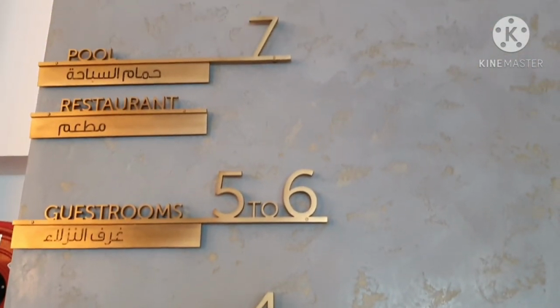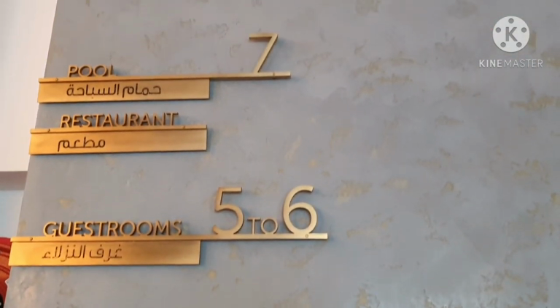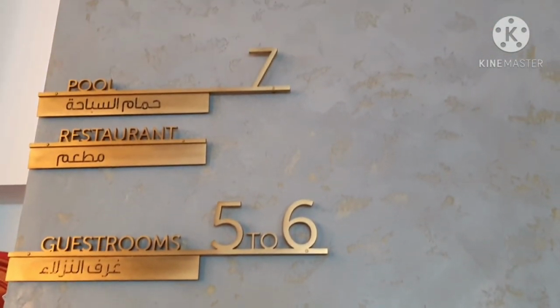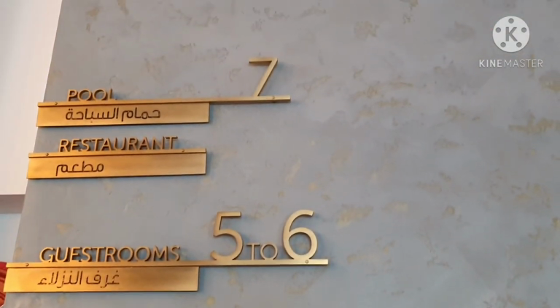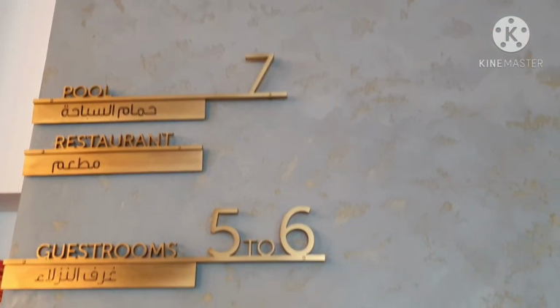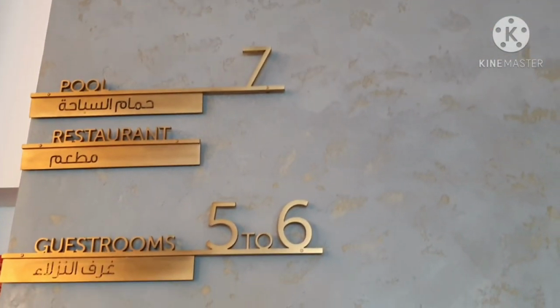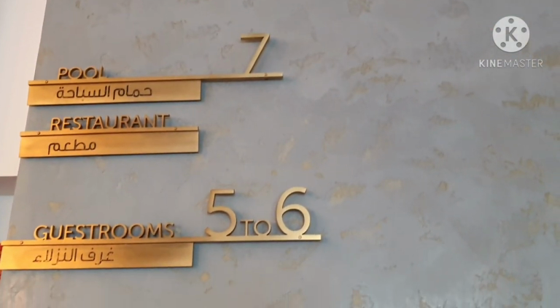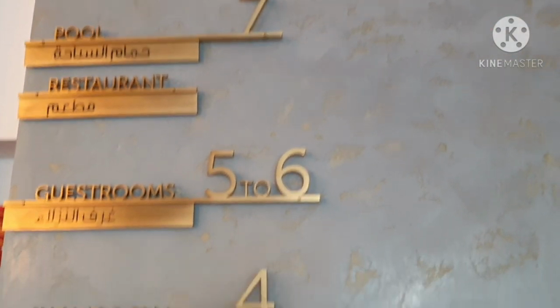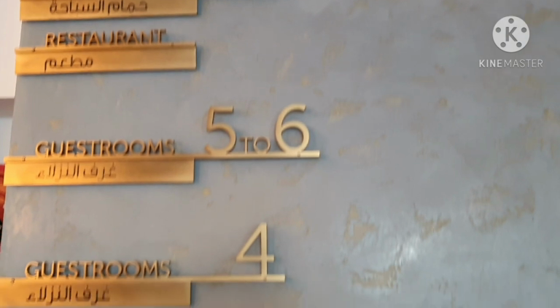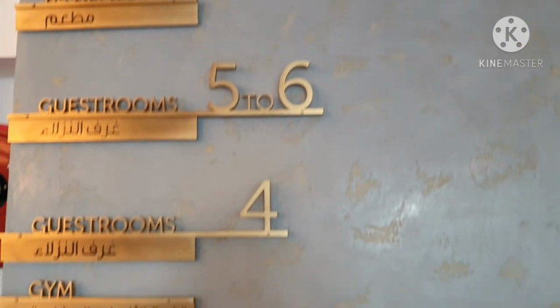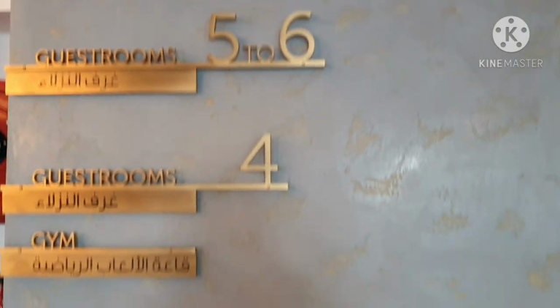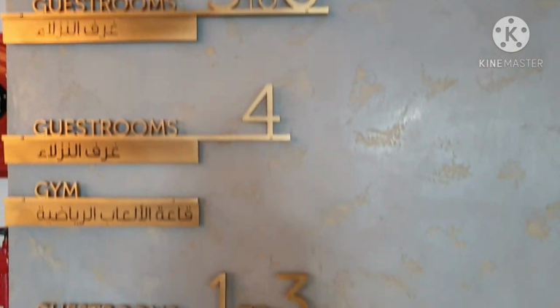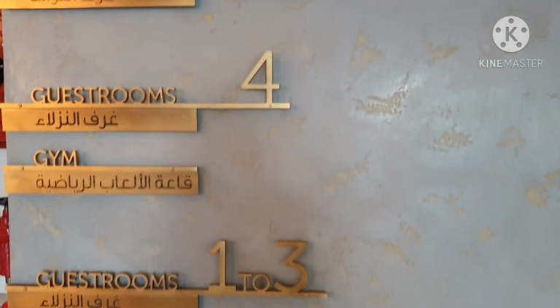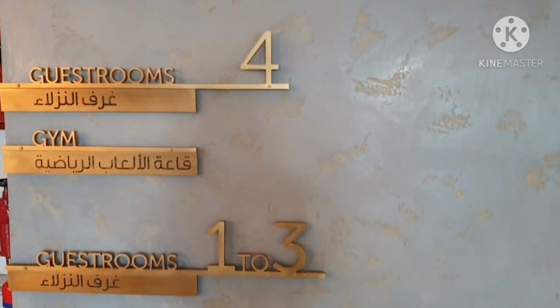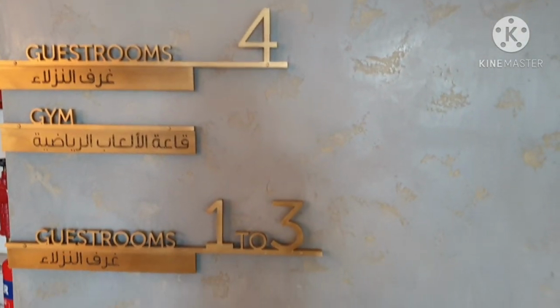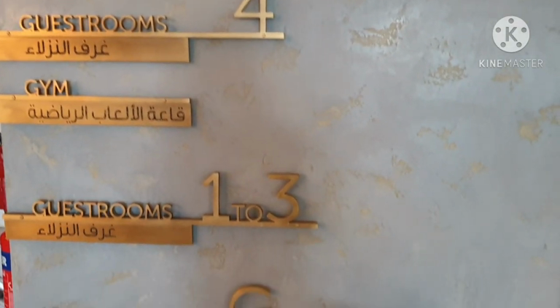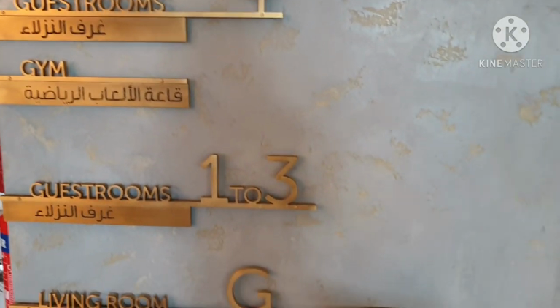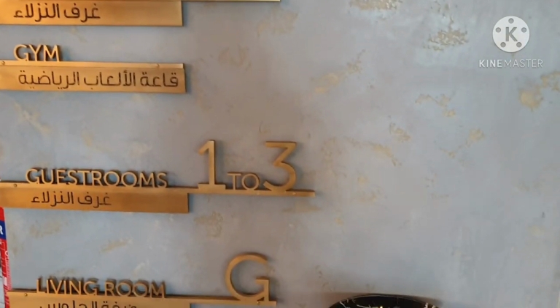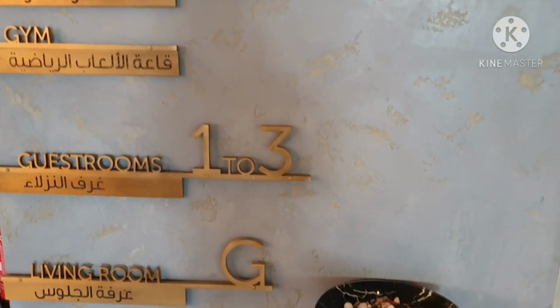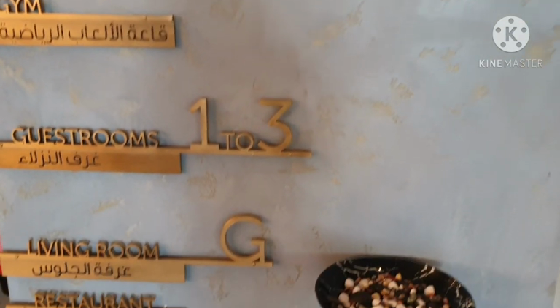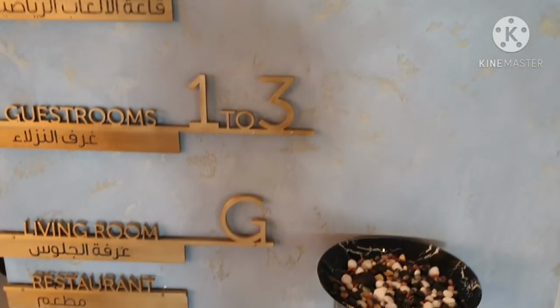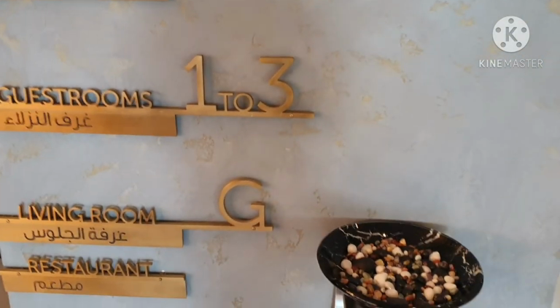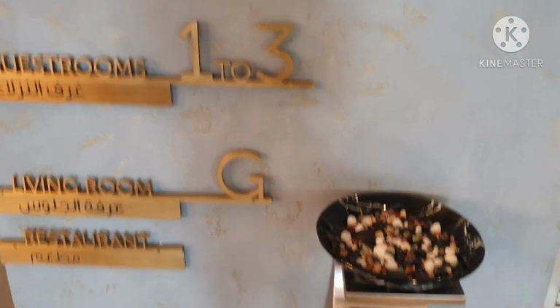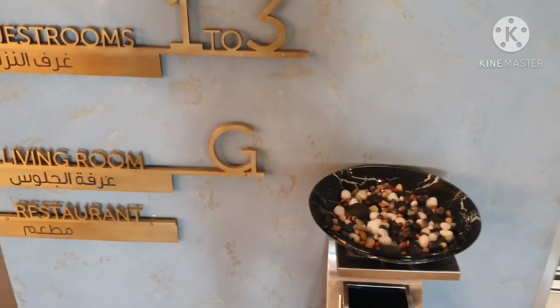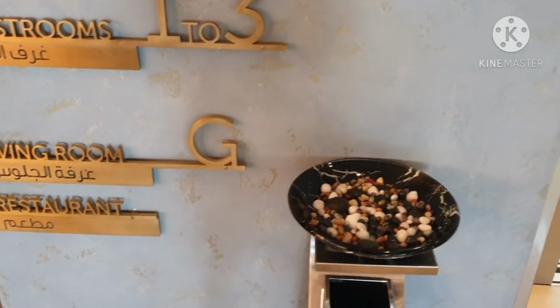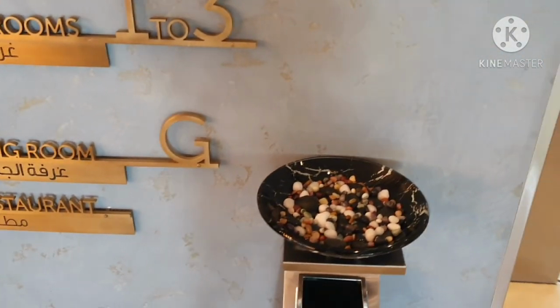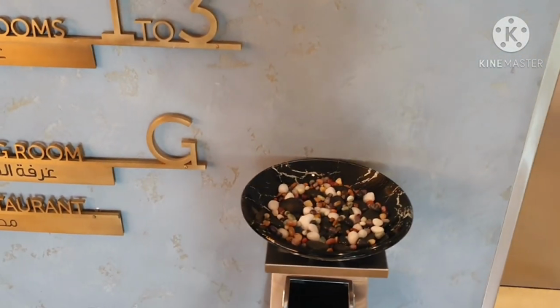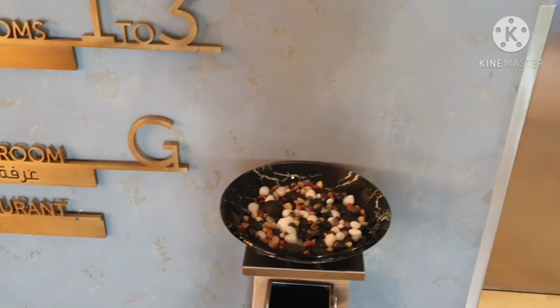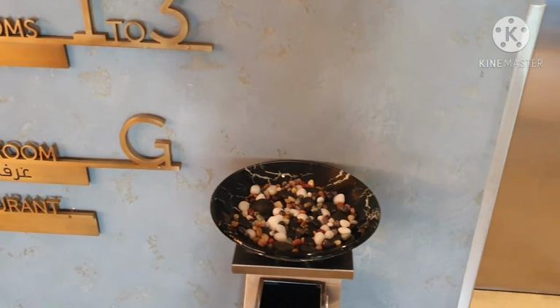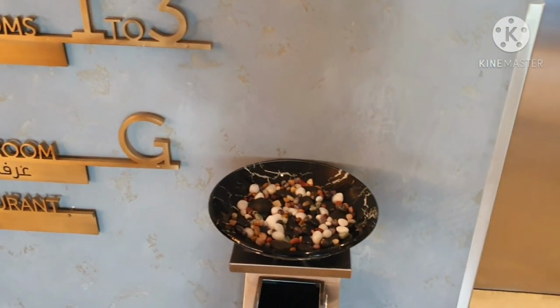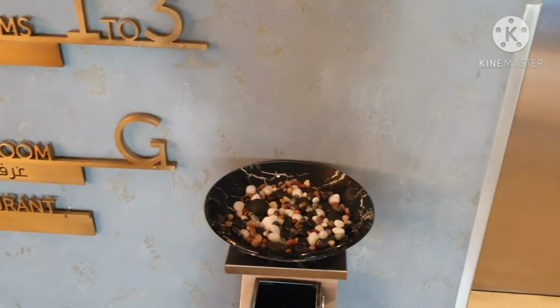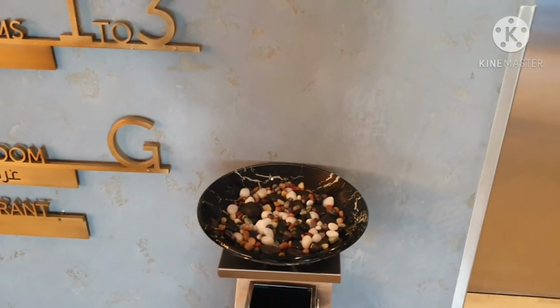We're going to the pool side now — we'll change our outfit and proceed to the seventh floor.